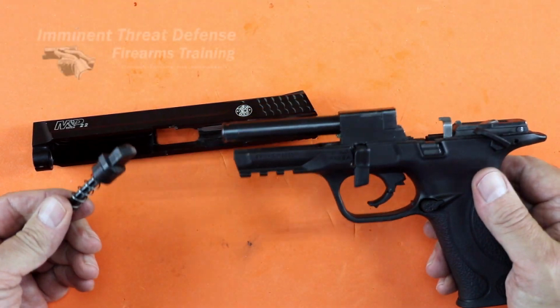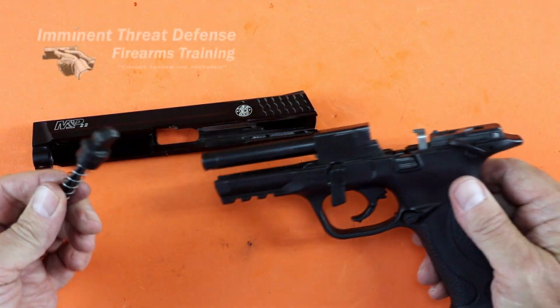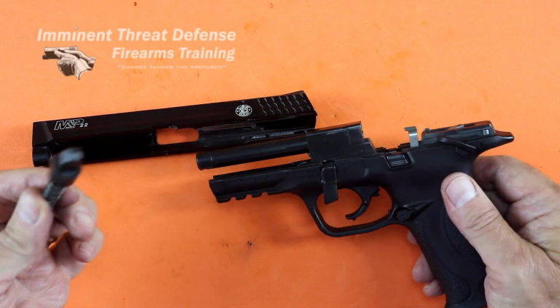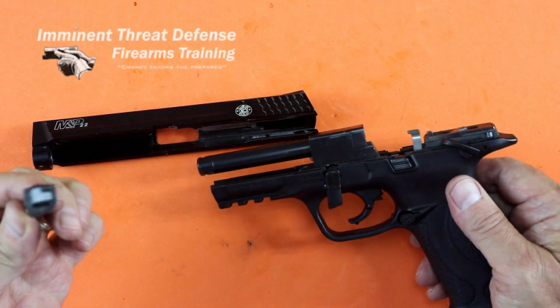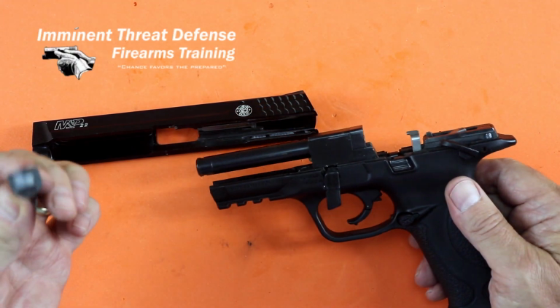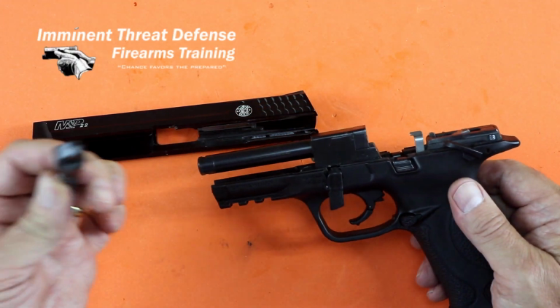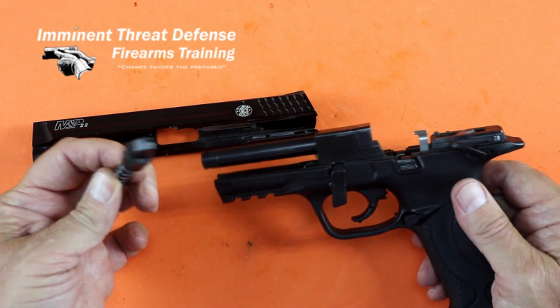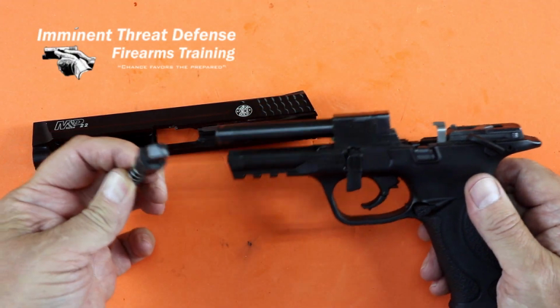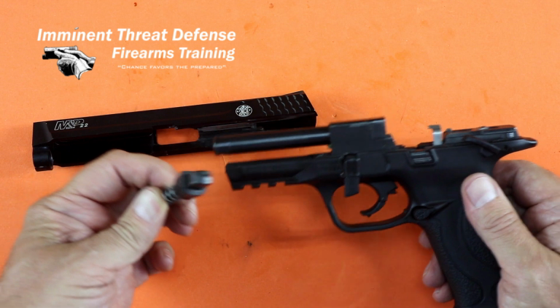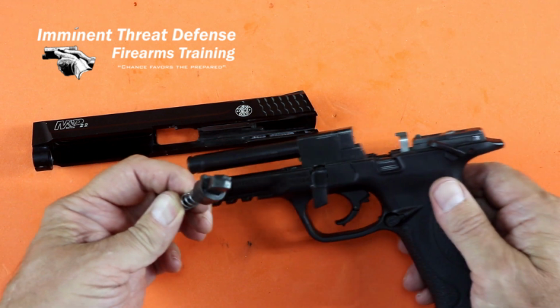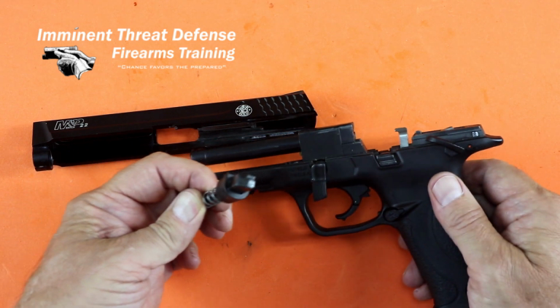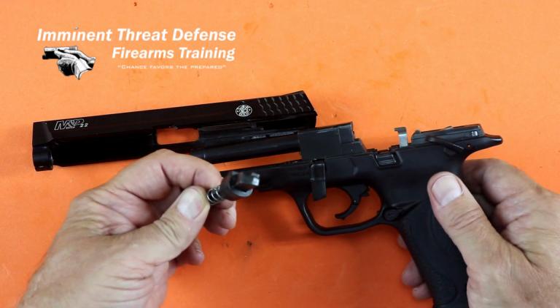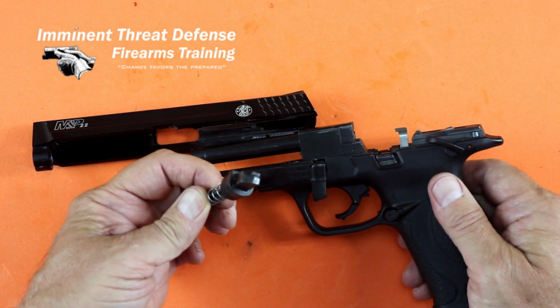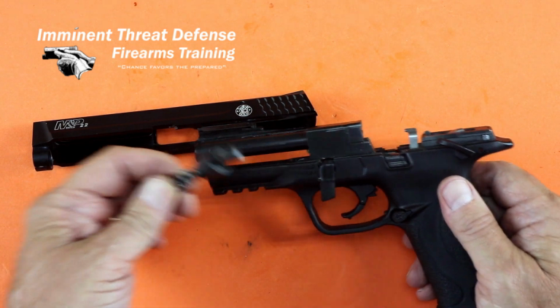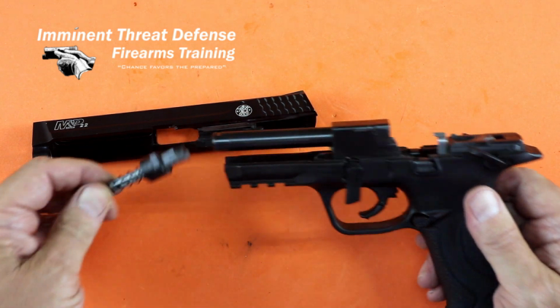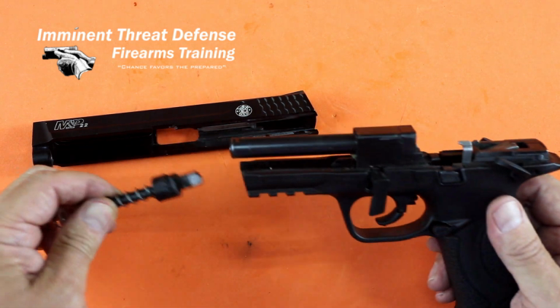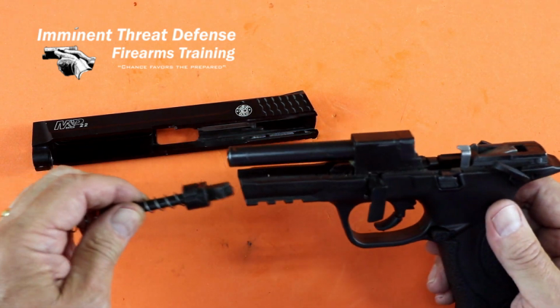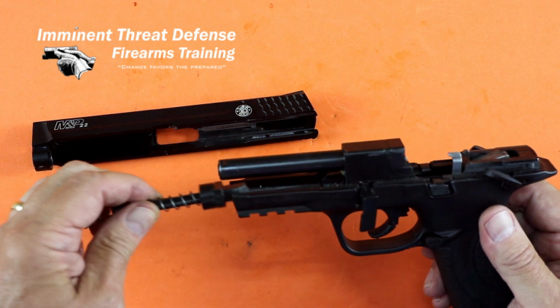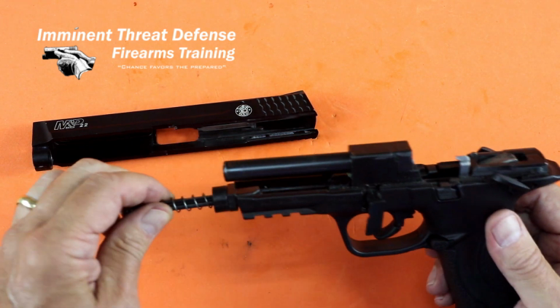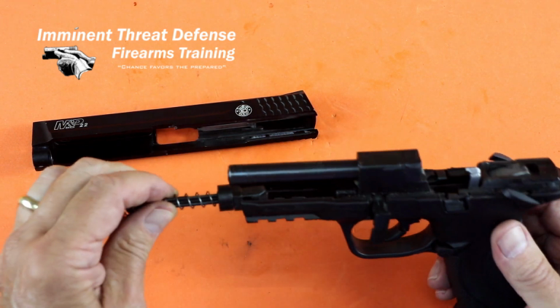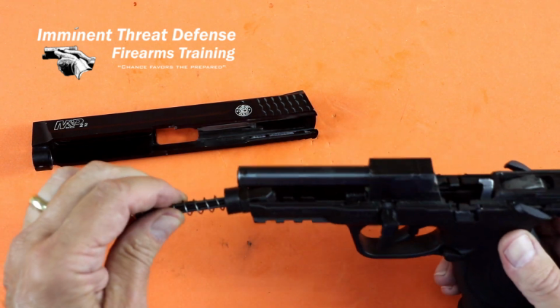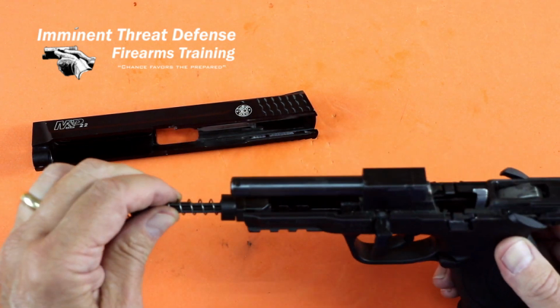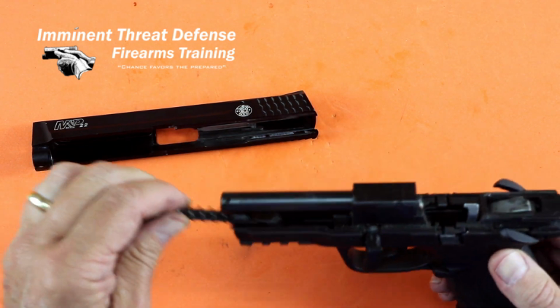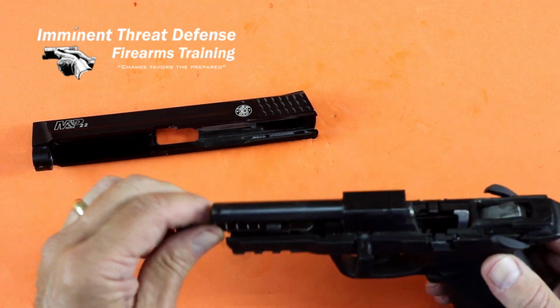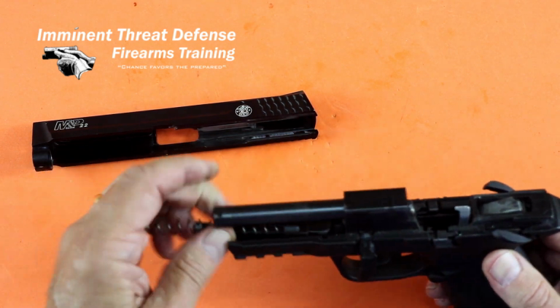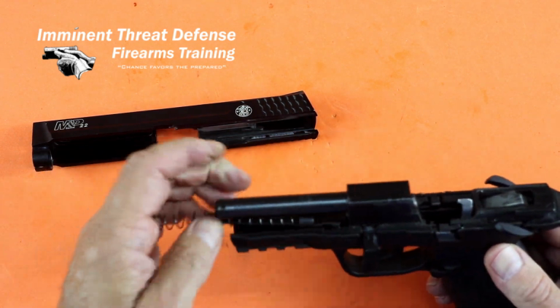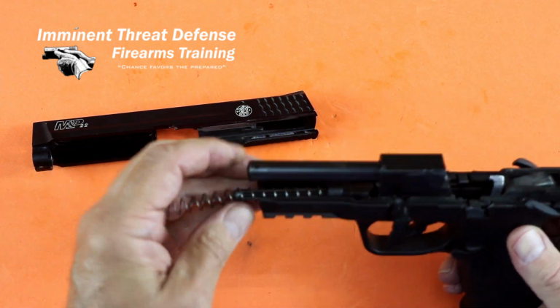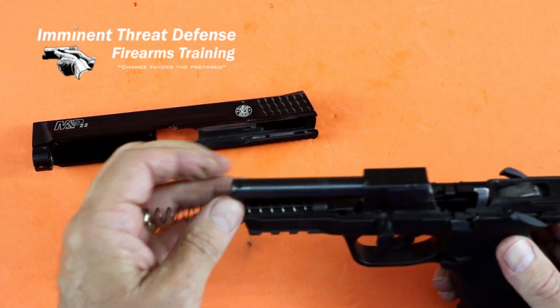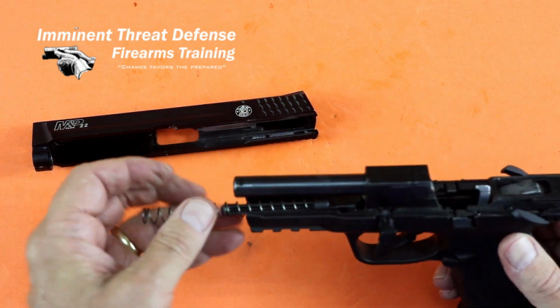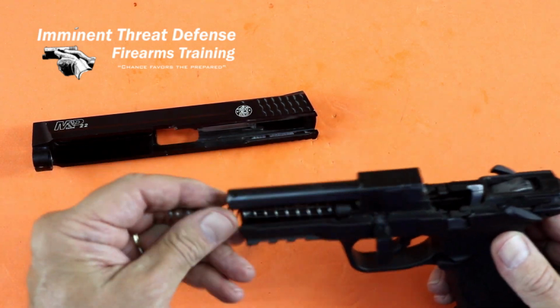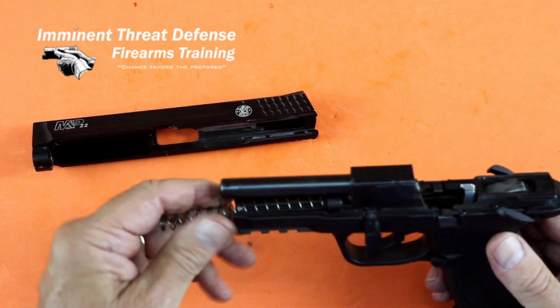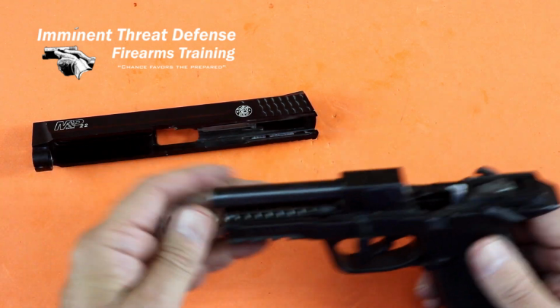Before I put it back, there's a flat side of that guide rod that has to go in a special orientation so it fits back inside the pistol.